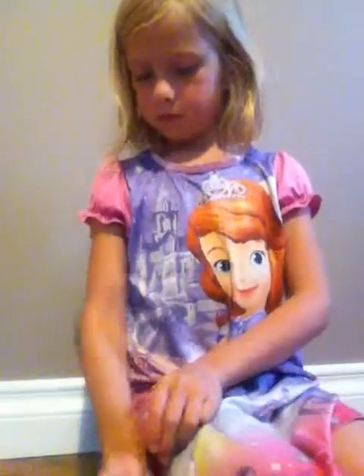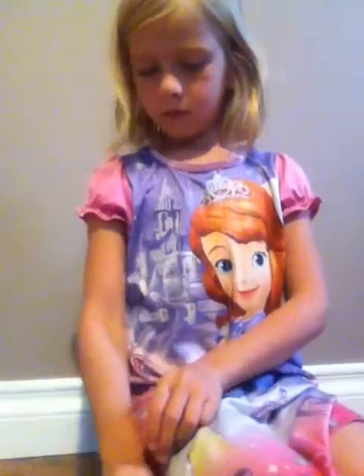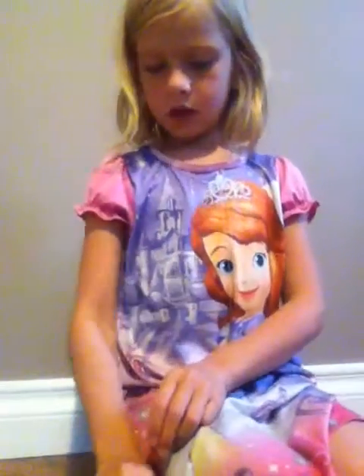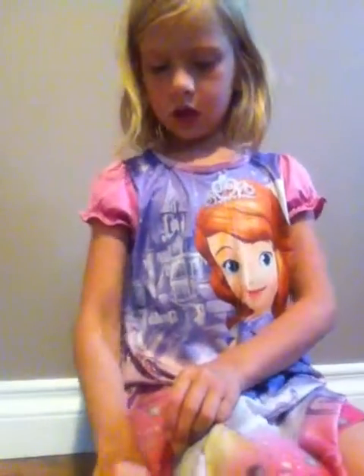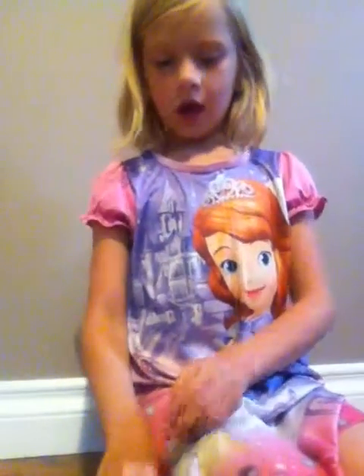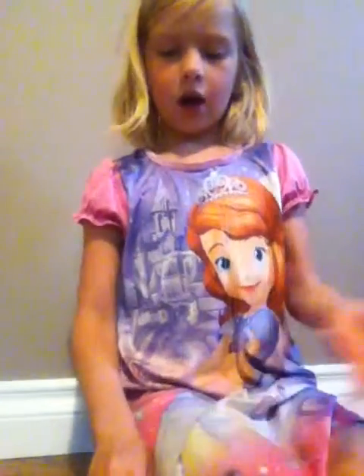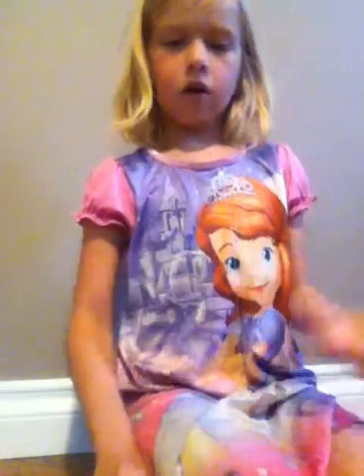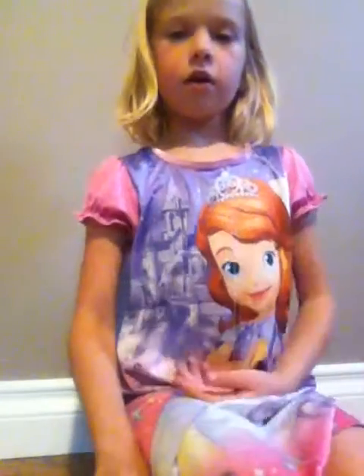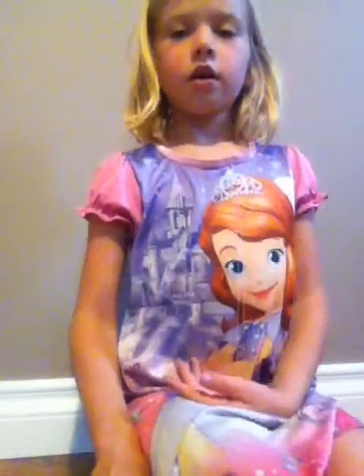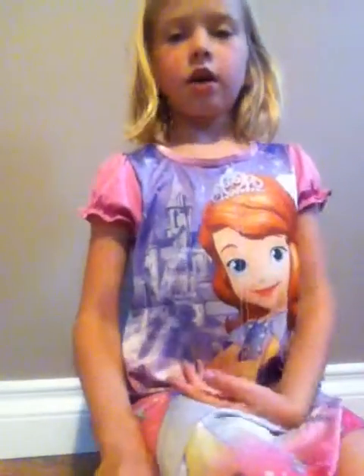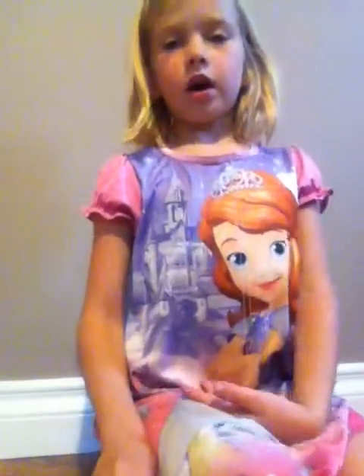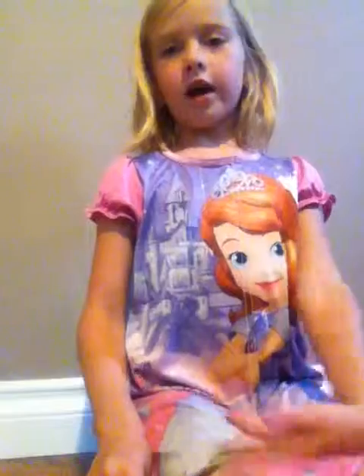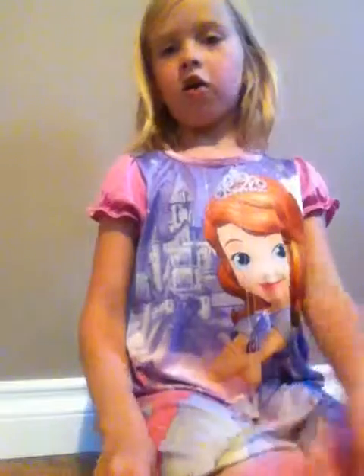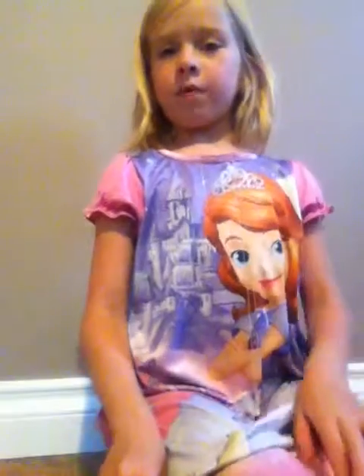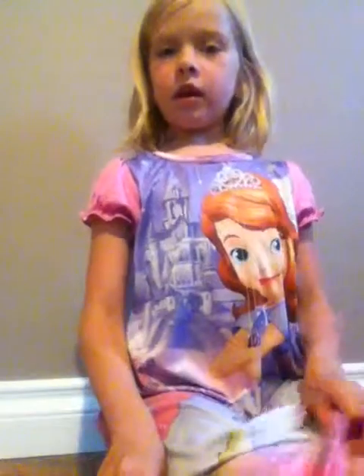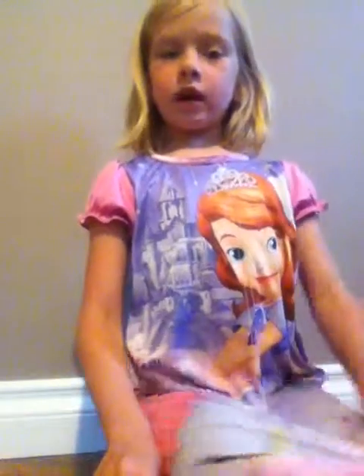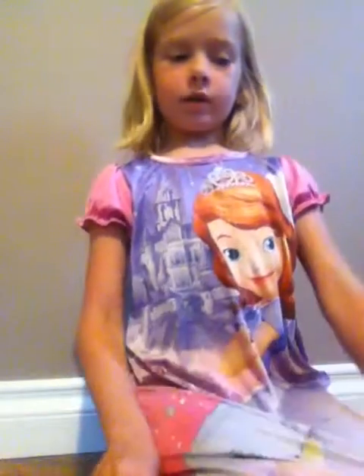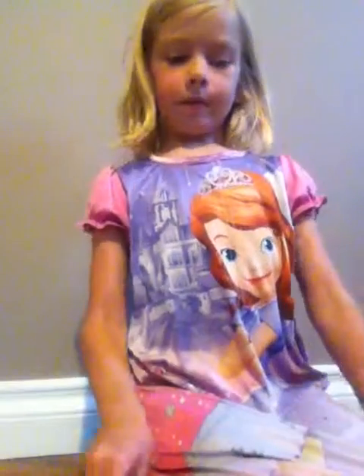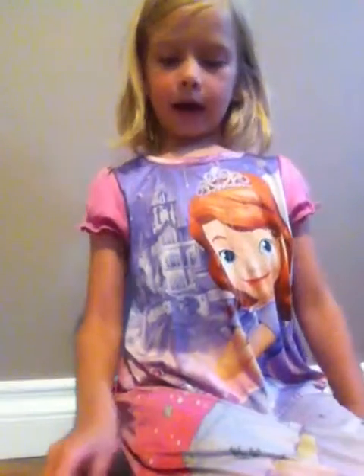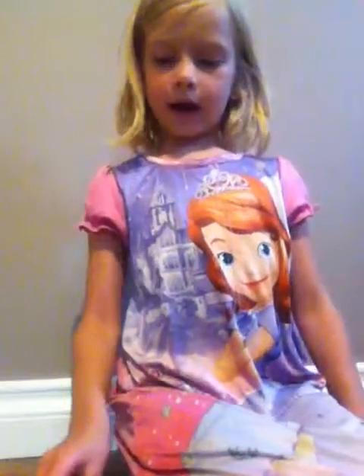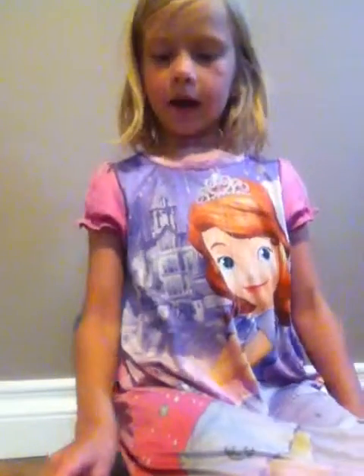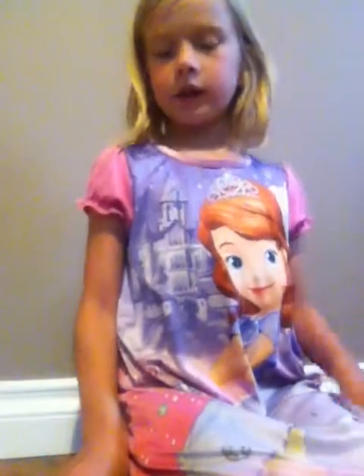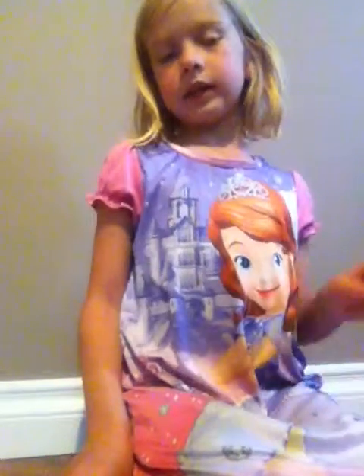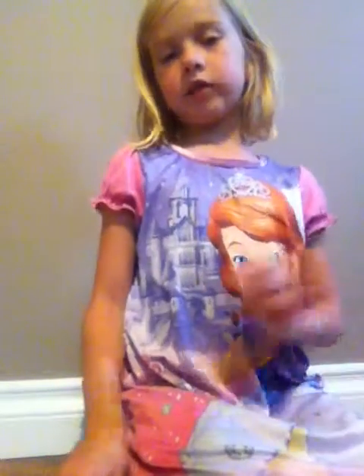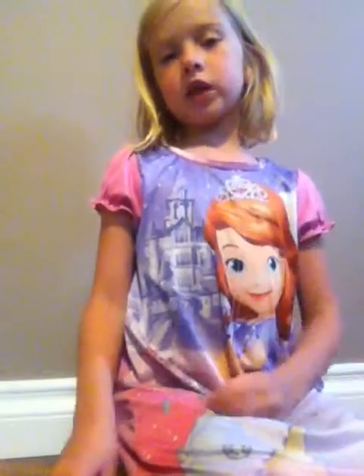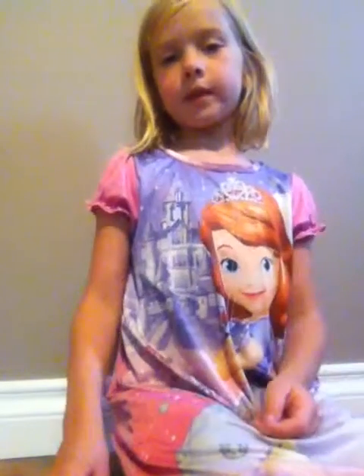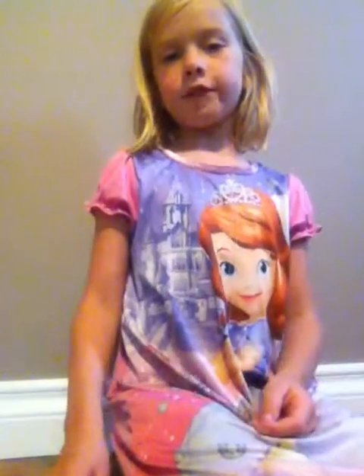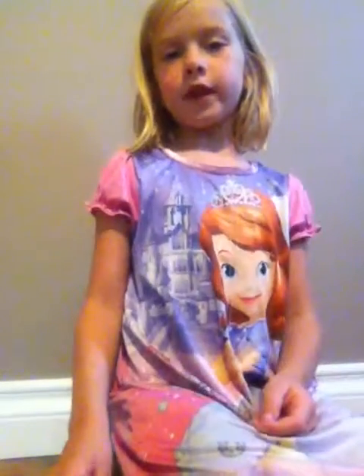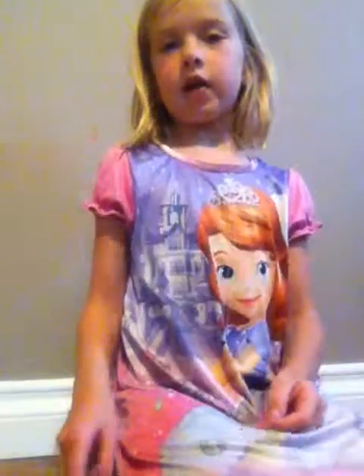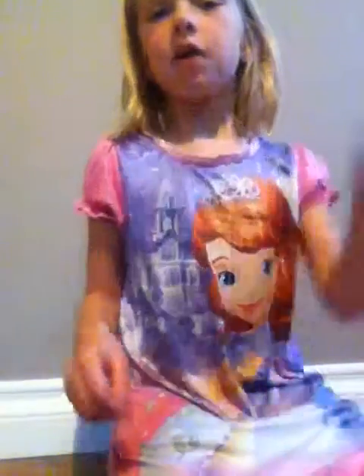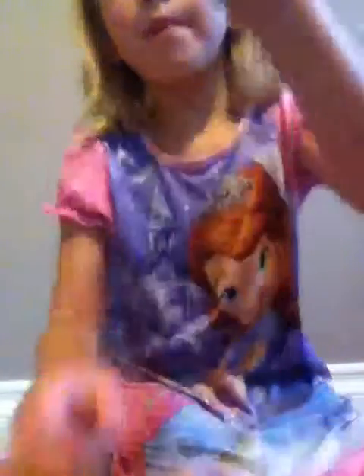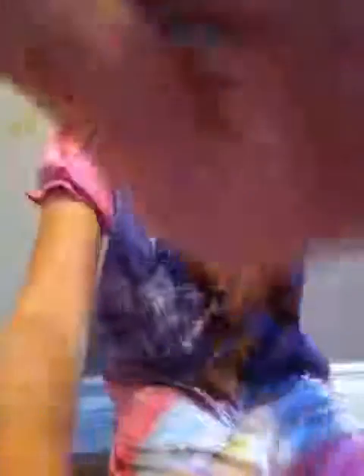Yeah, I hope you liked my Season 3 Shopkins video. Bye!